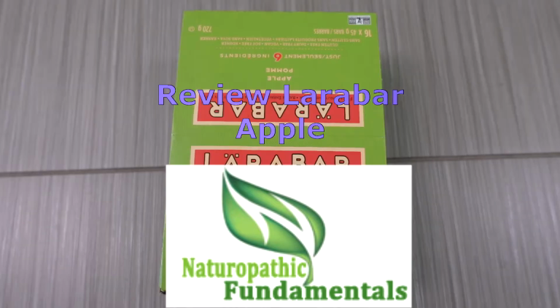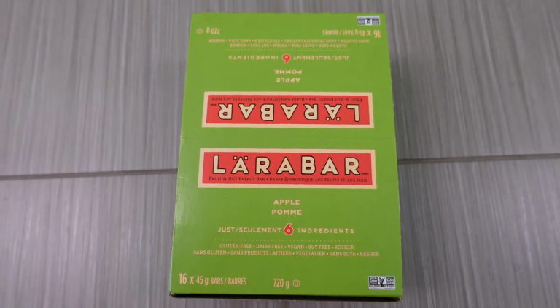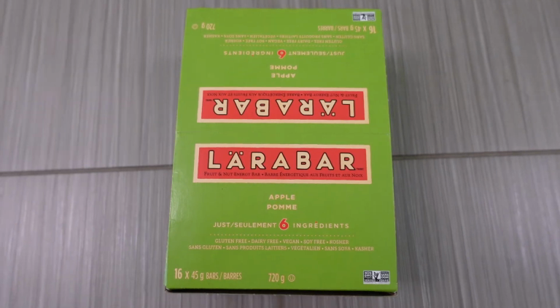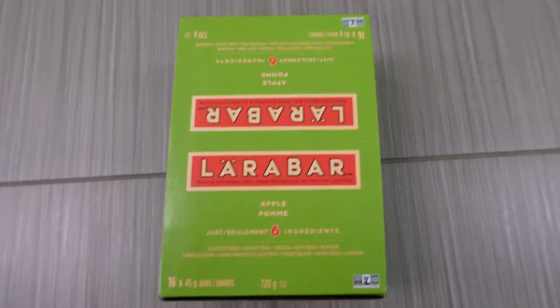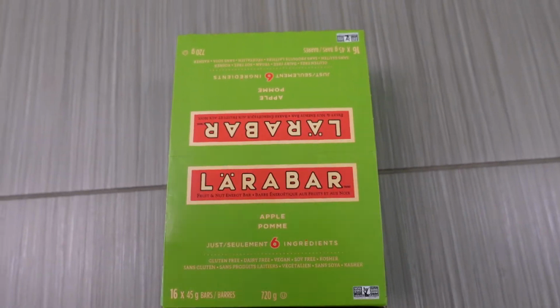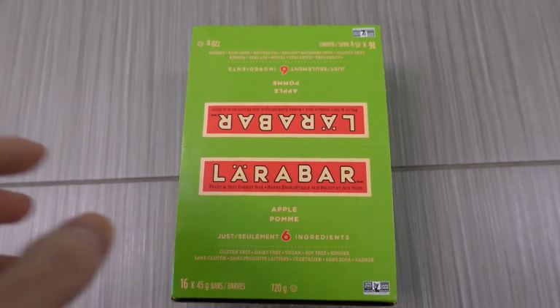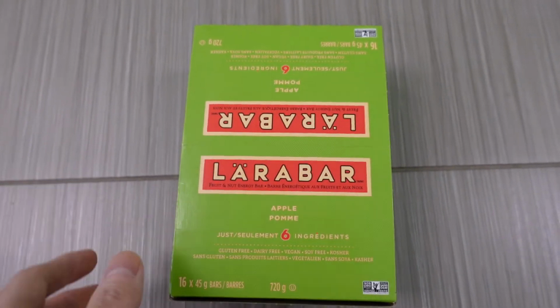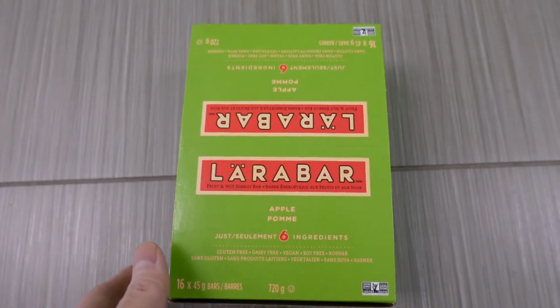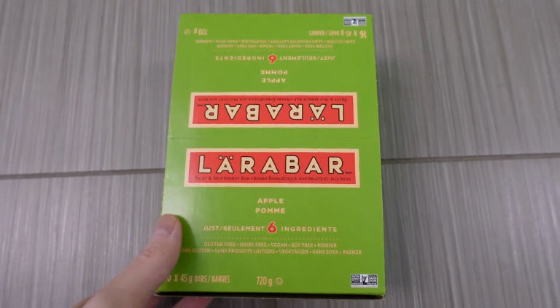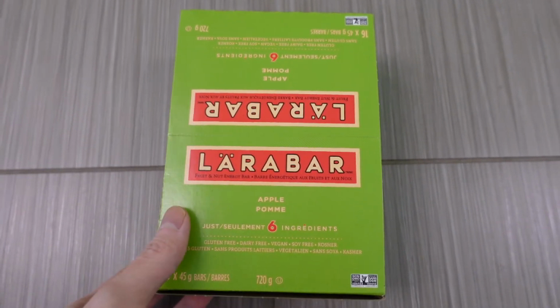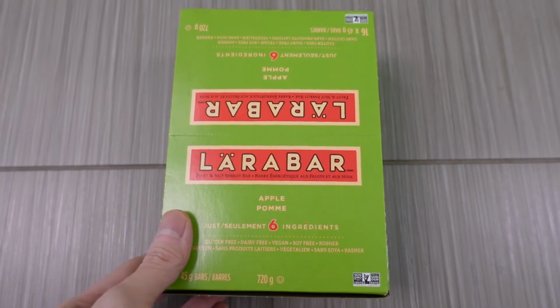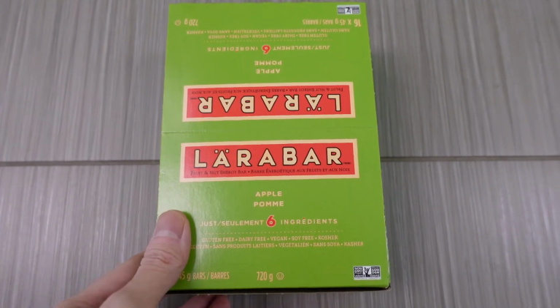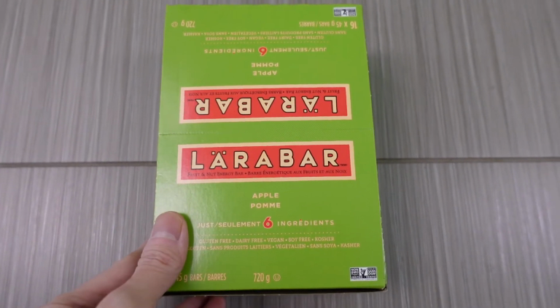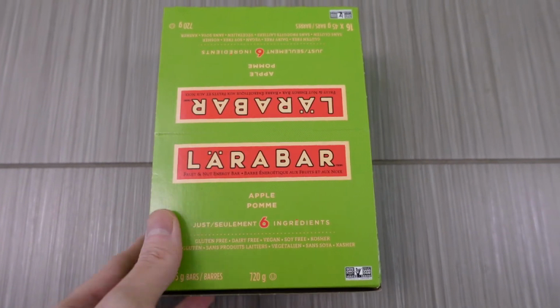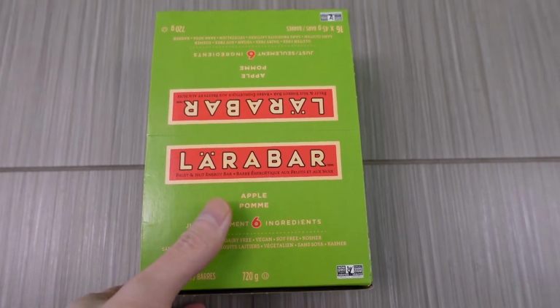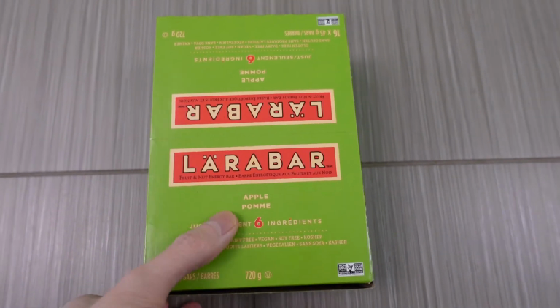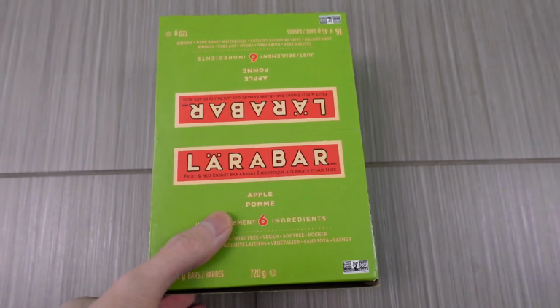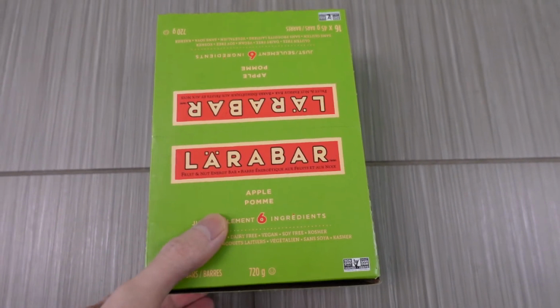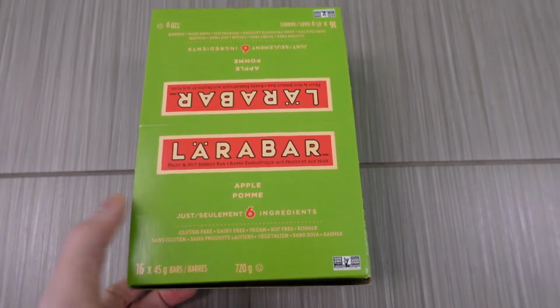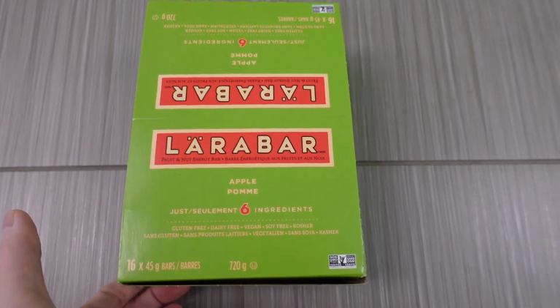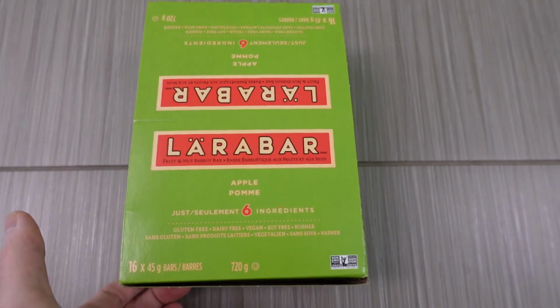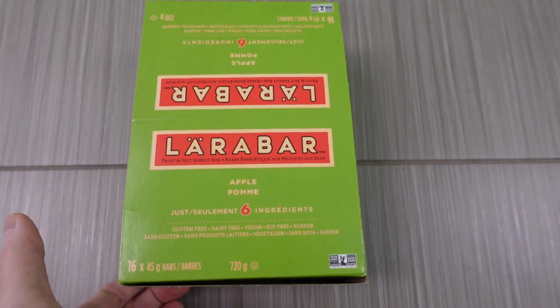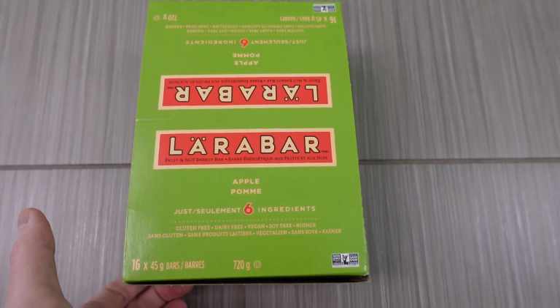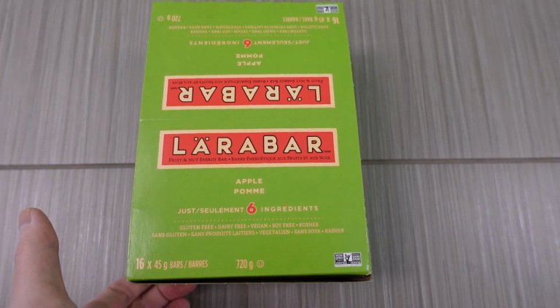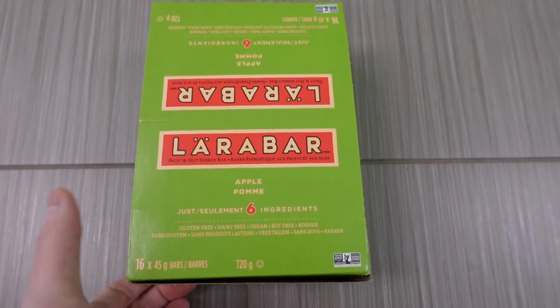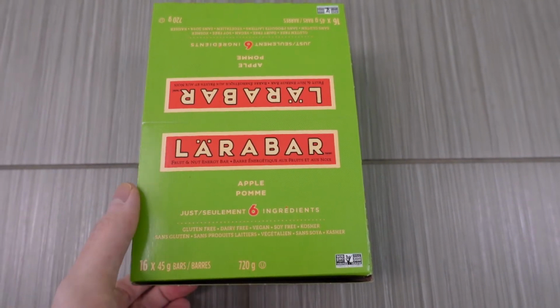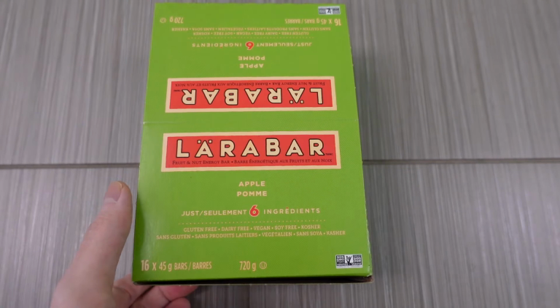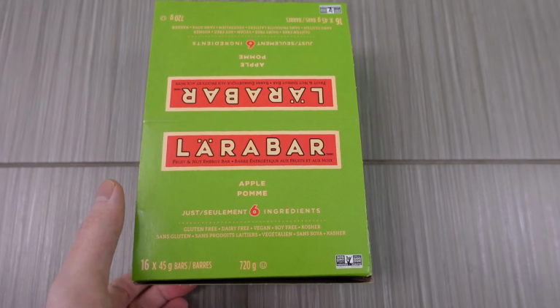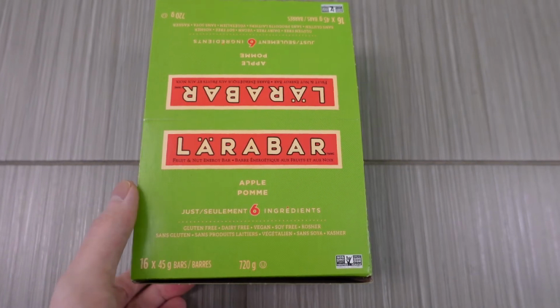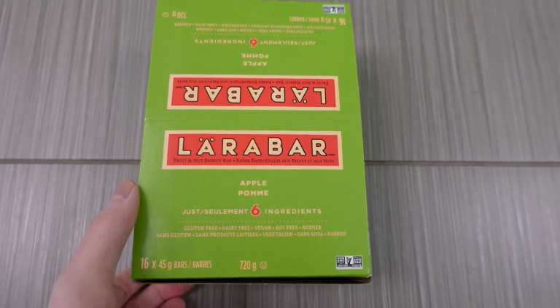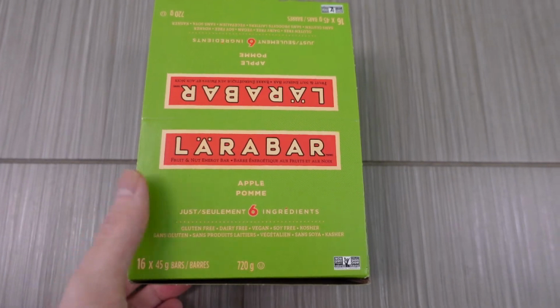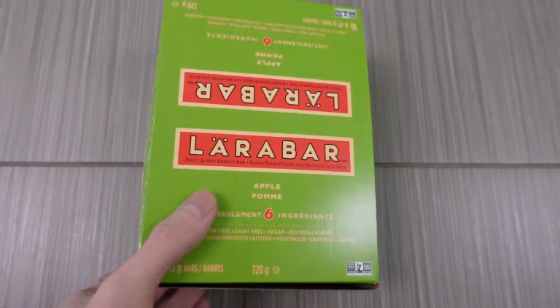All right guys, so today we're doing a review of these letter bars. Got these on Black Friday, they were on sale. This is the apple flavor.